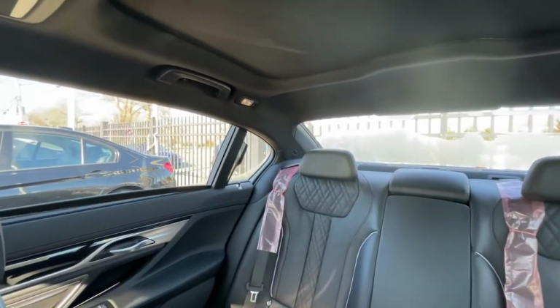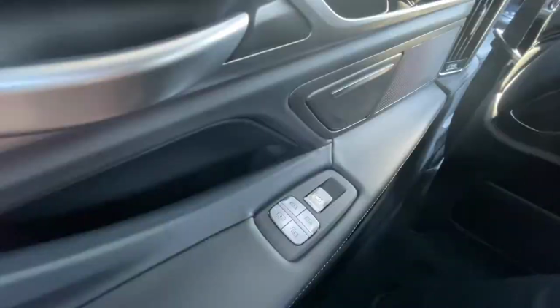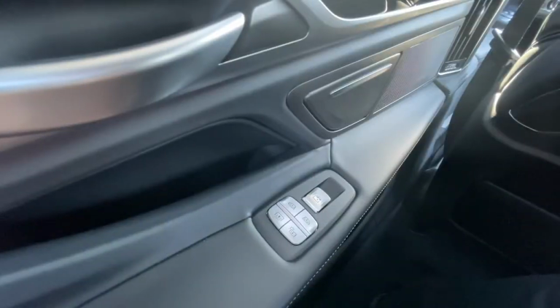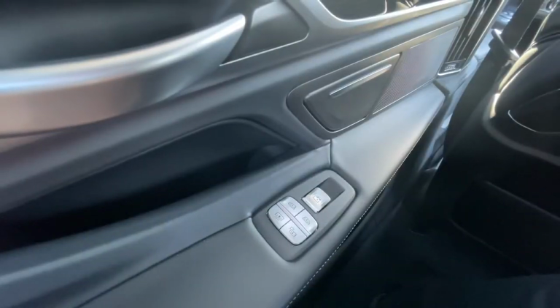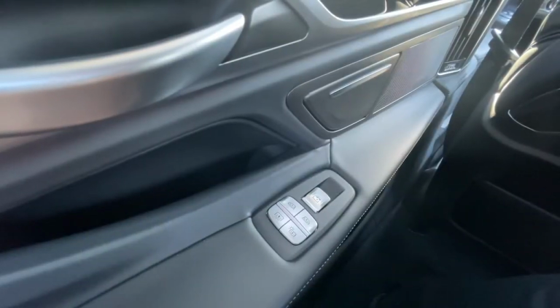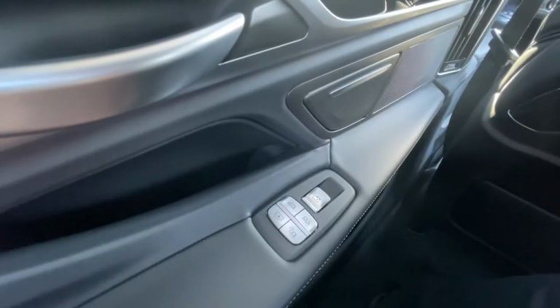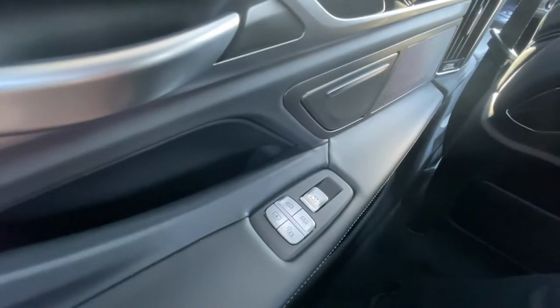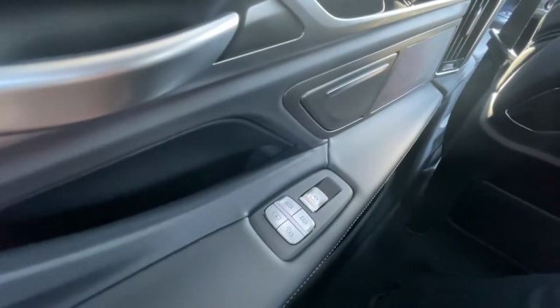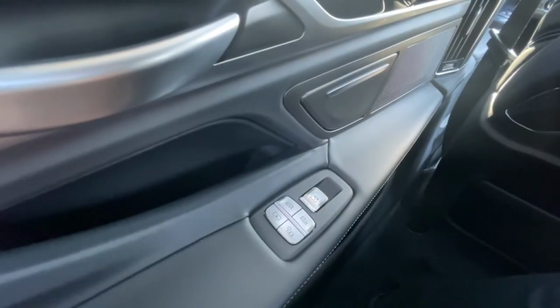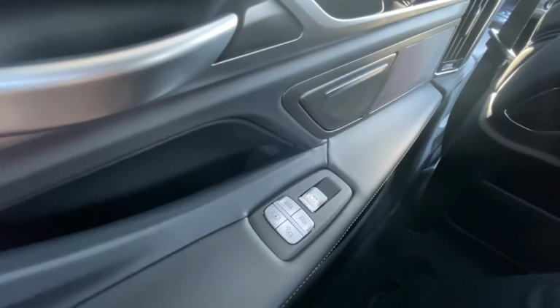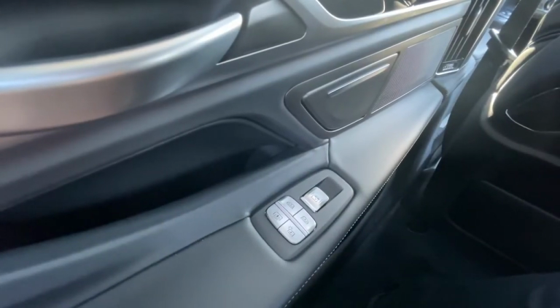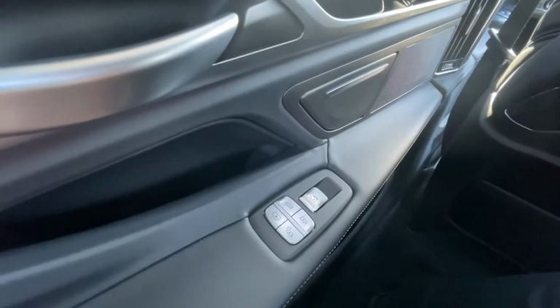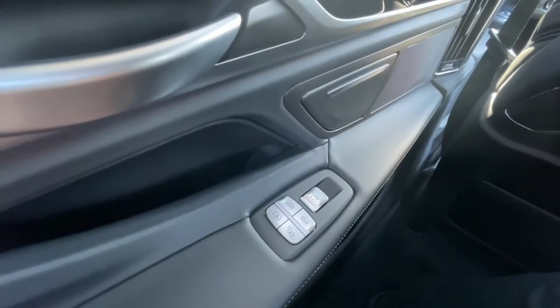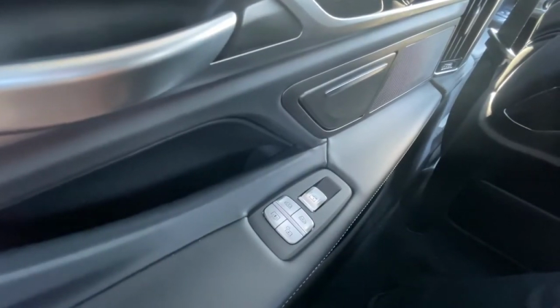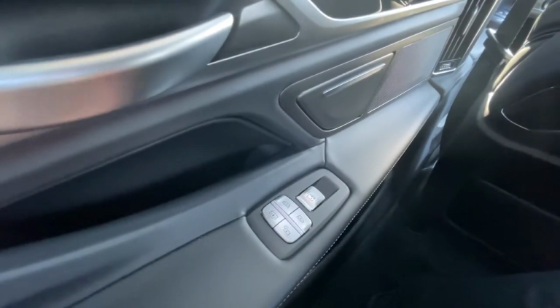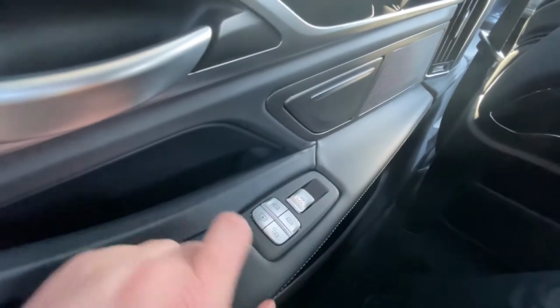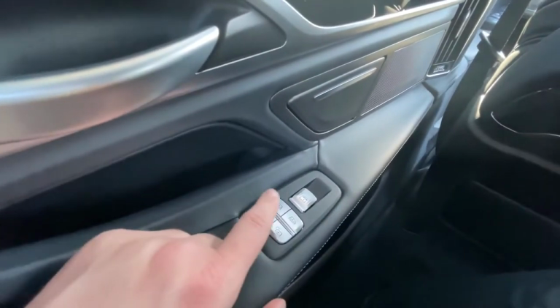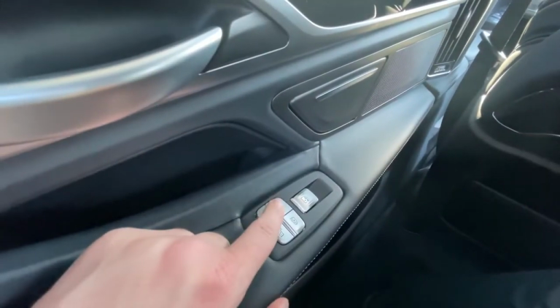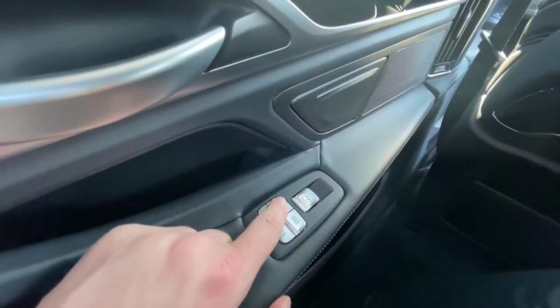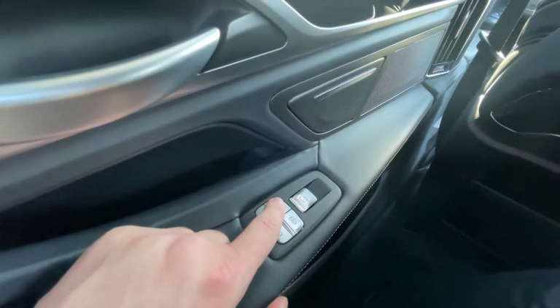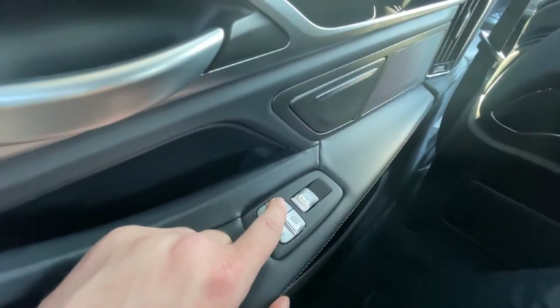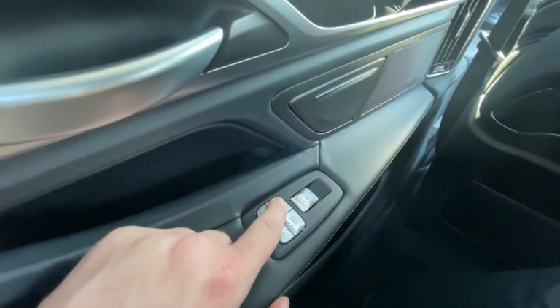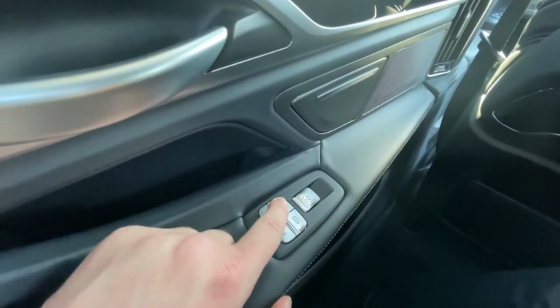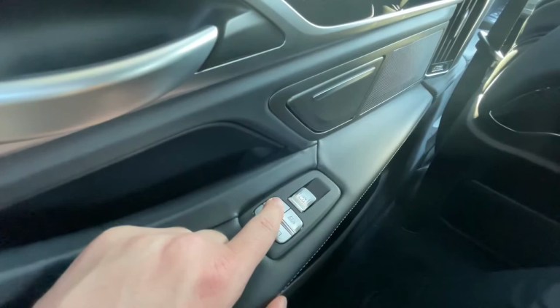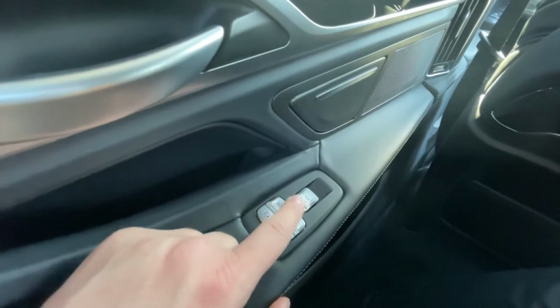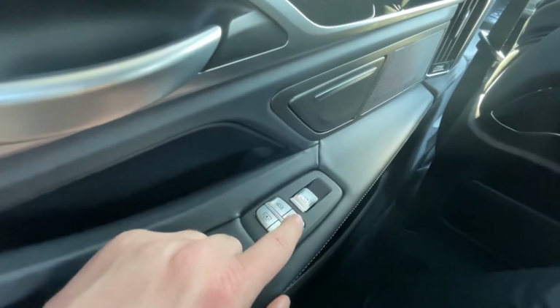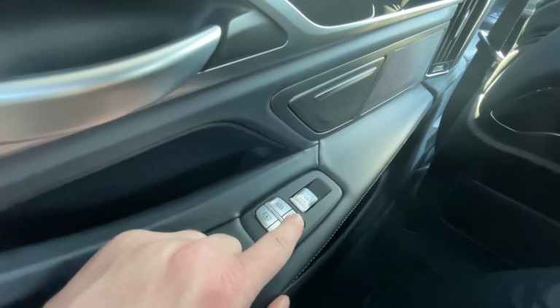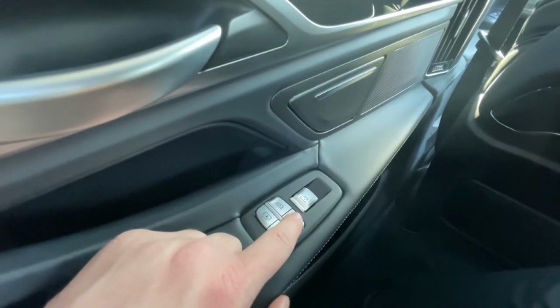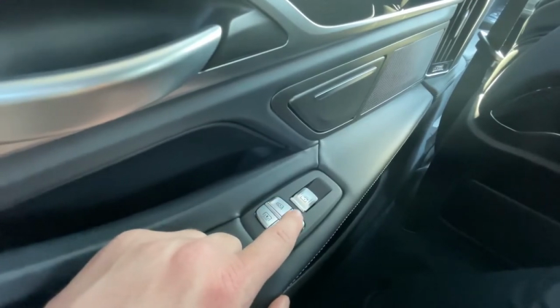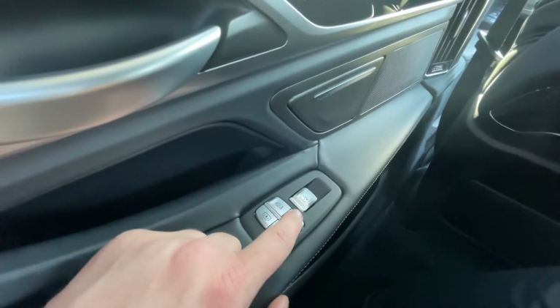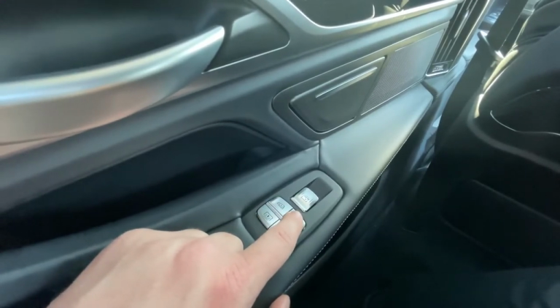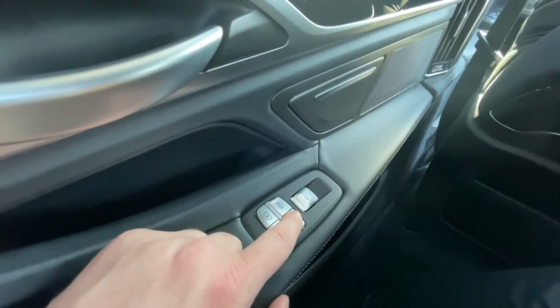You can also control the sun blinds from the rear seat as well. Press this button to control the left side and this button to control the right side.